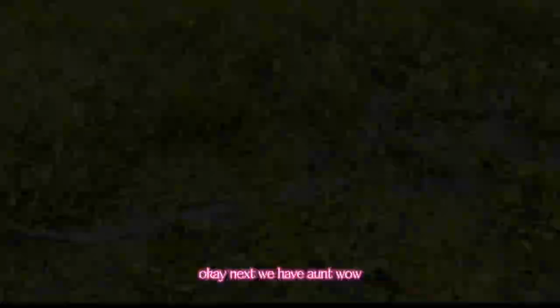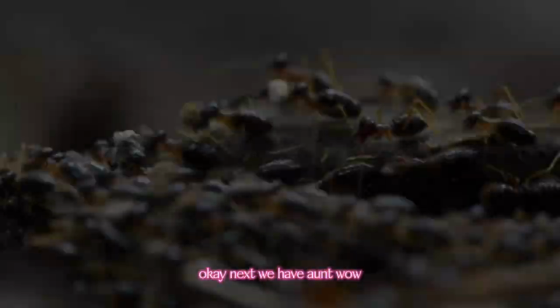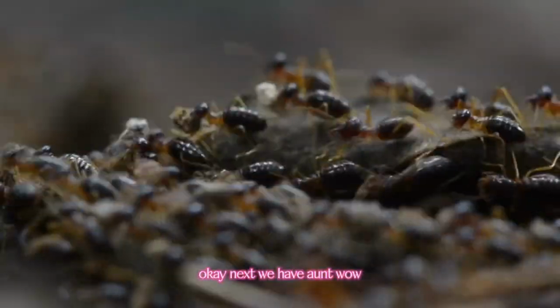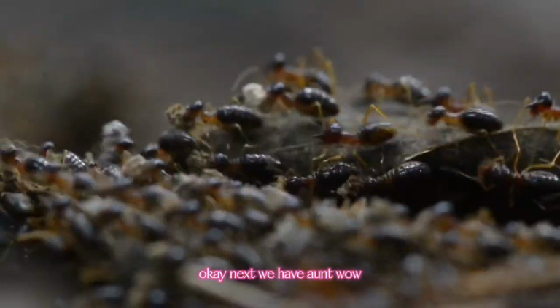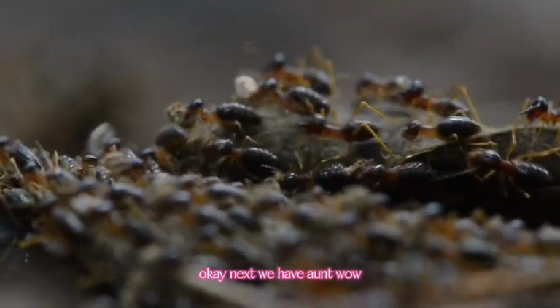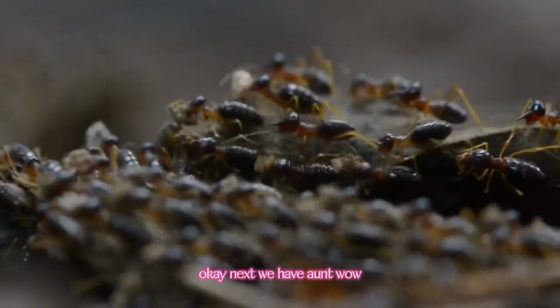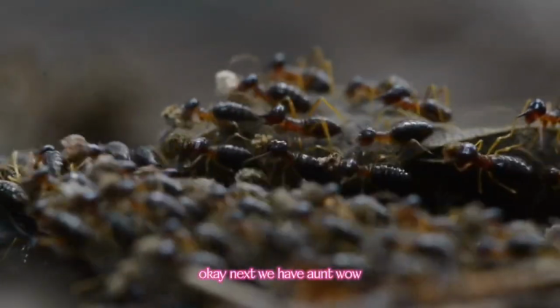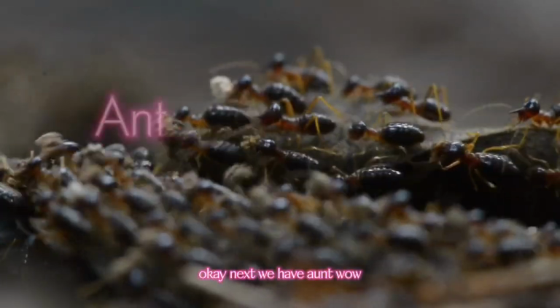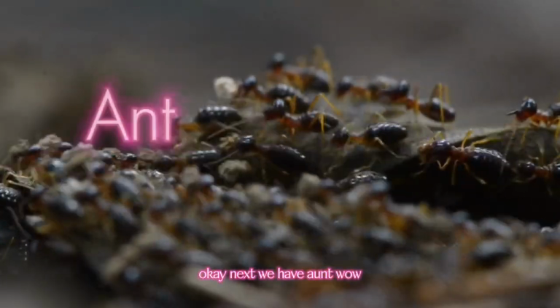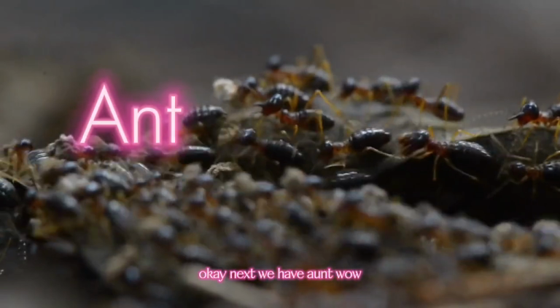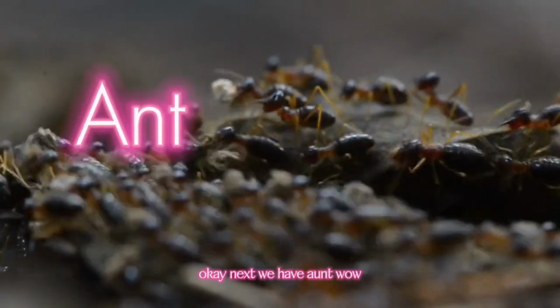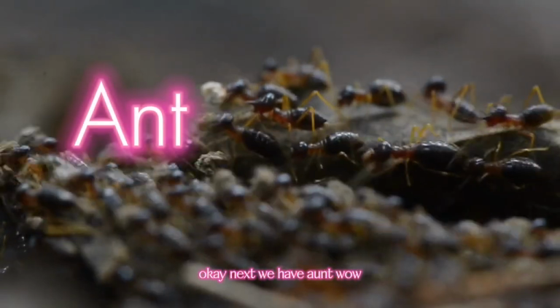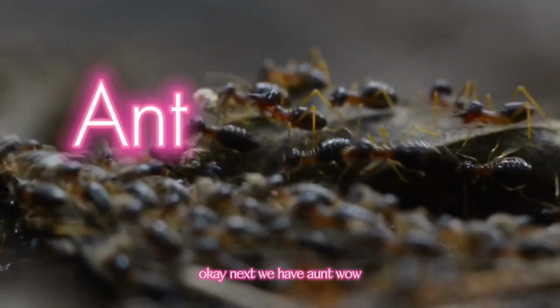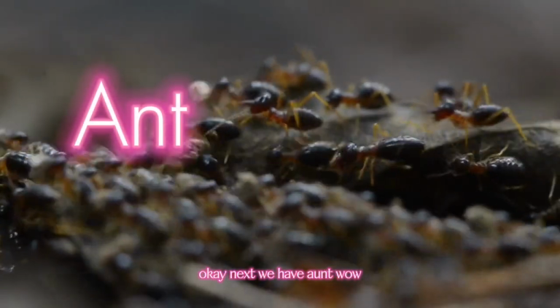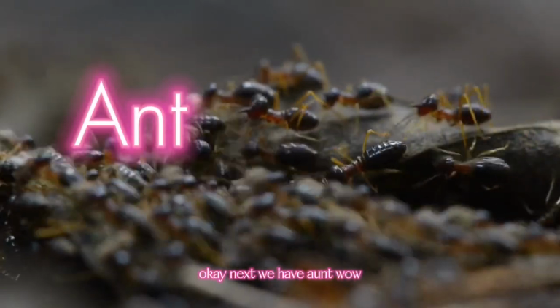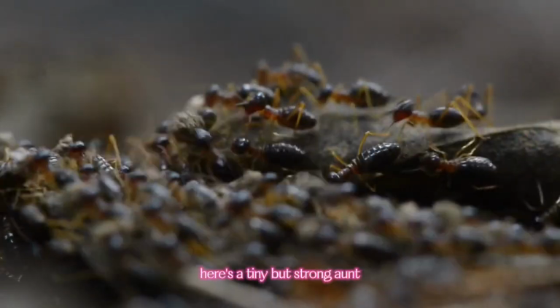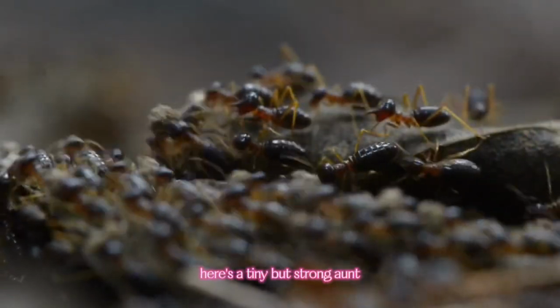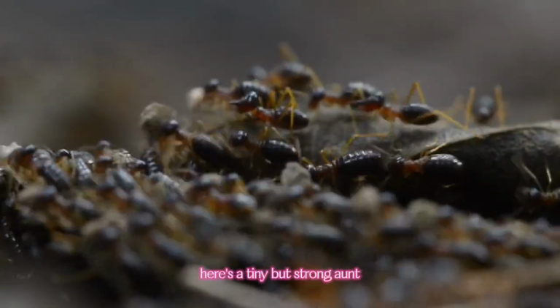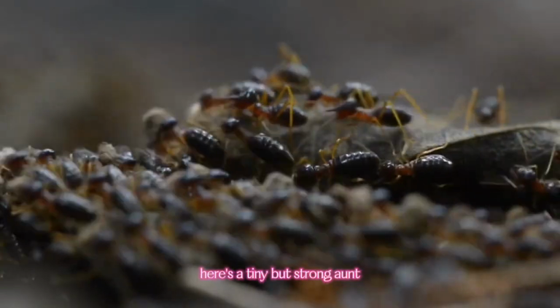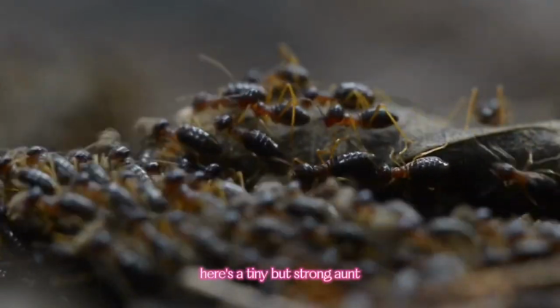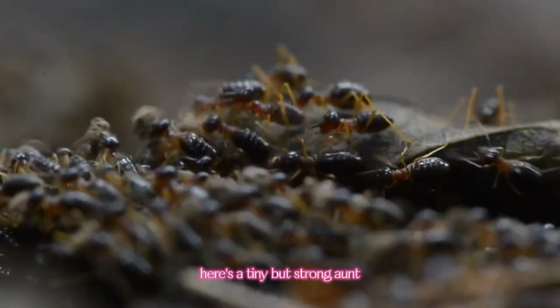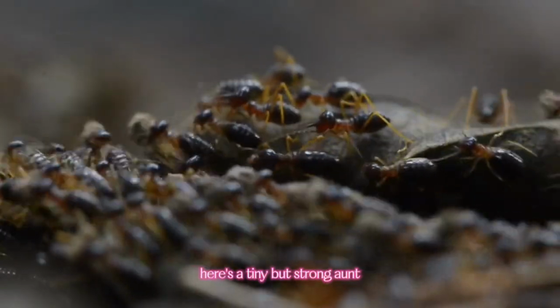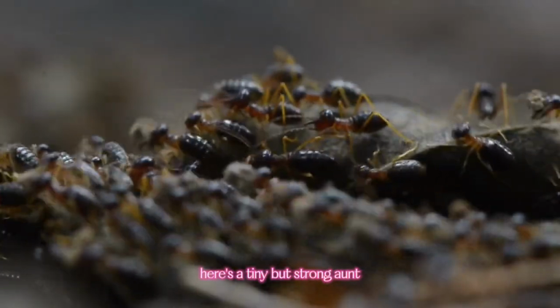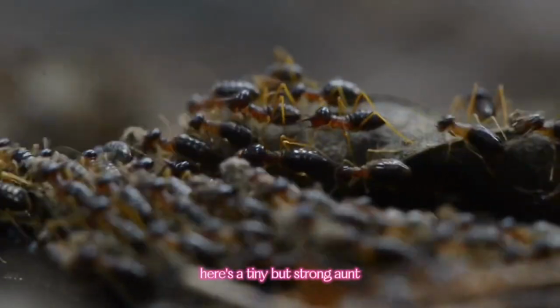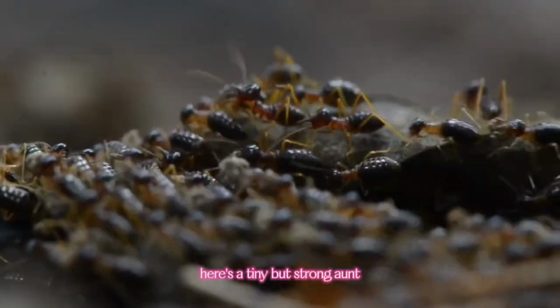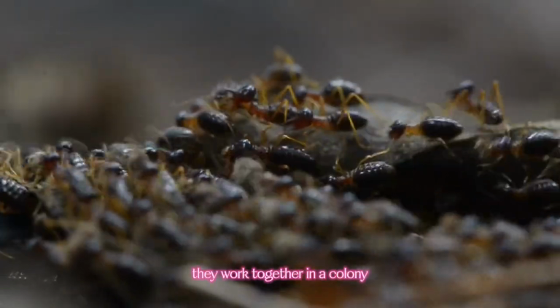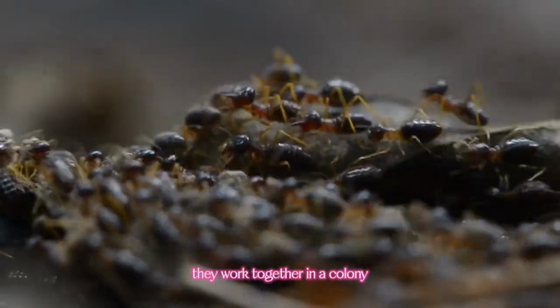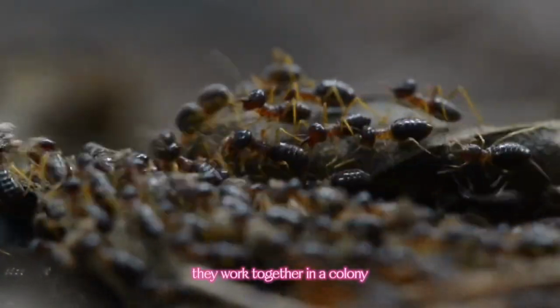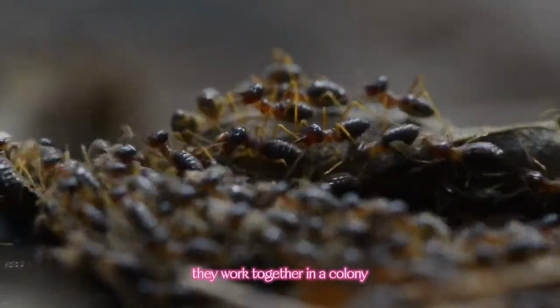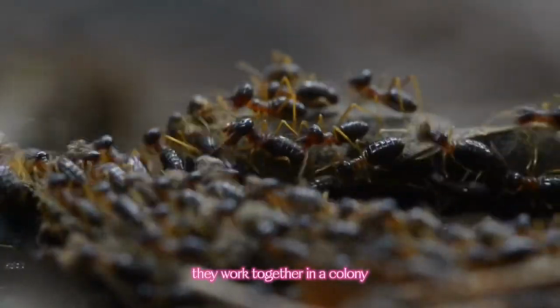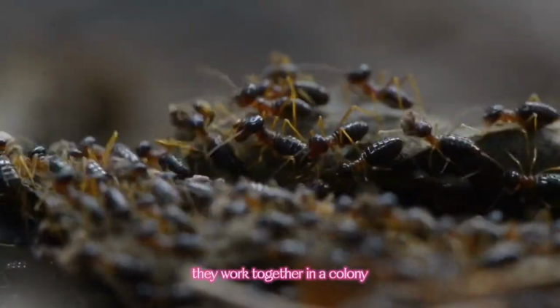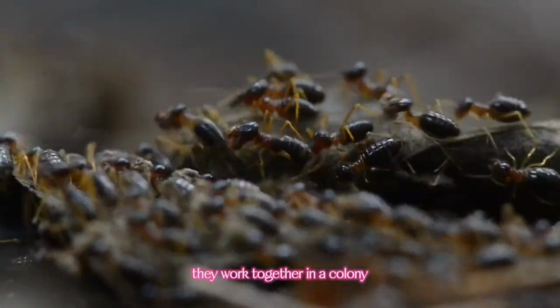Next, we have Ant. Wow! Here's a tiny but strong ant. They work together in a colony.